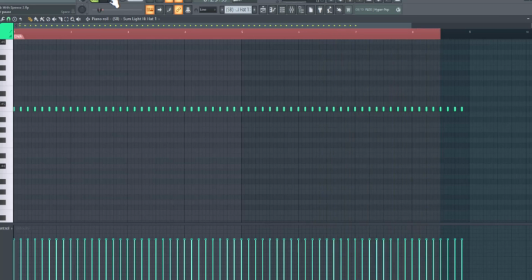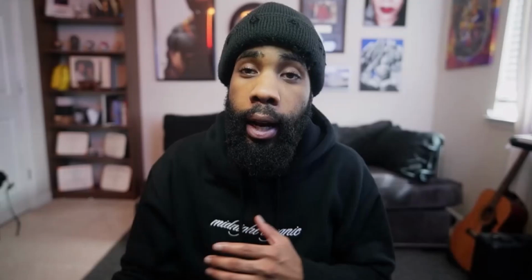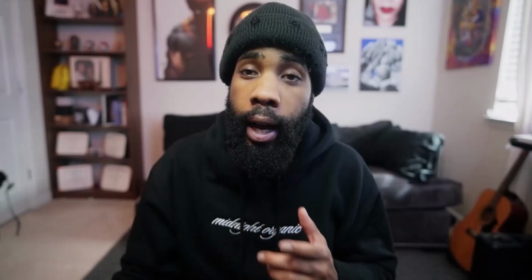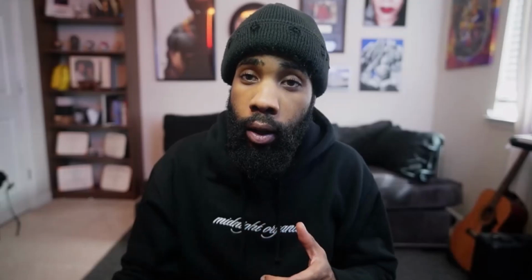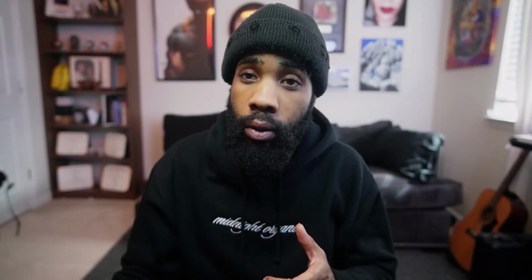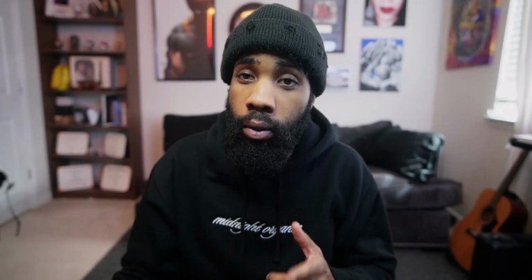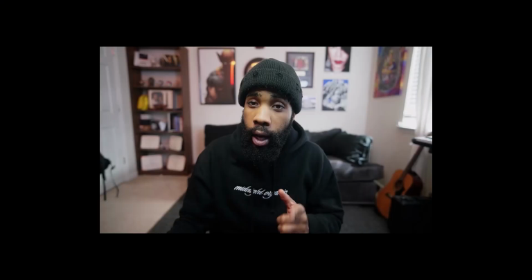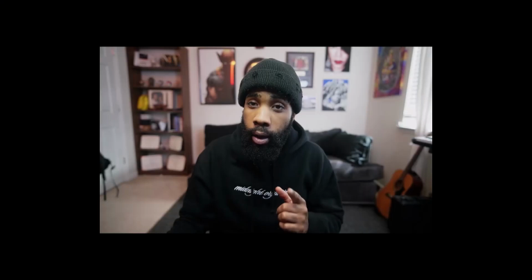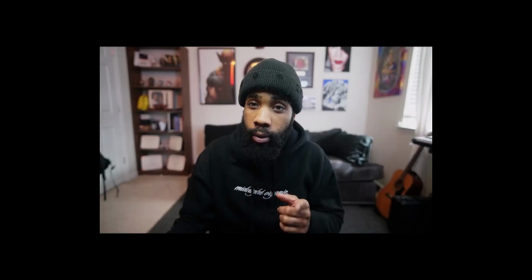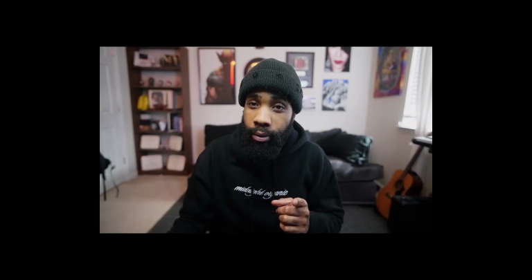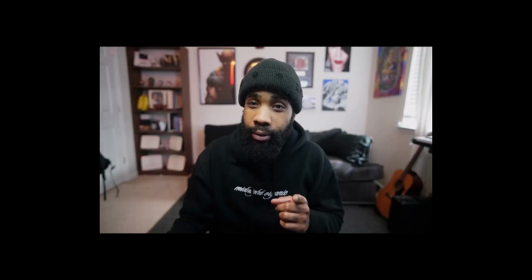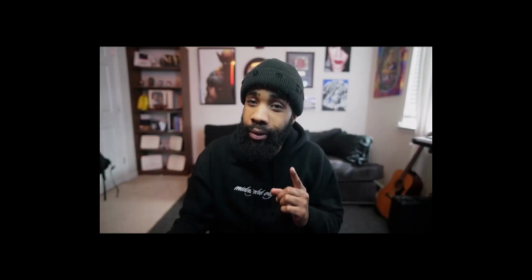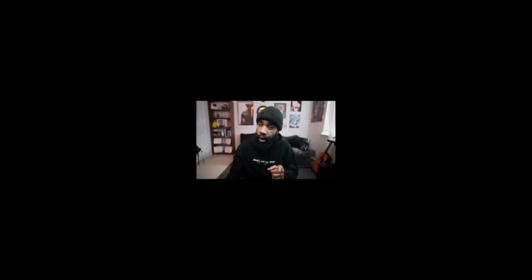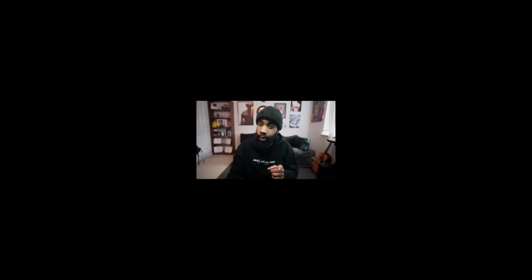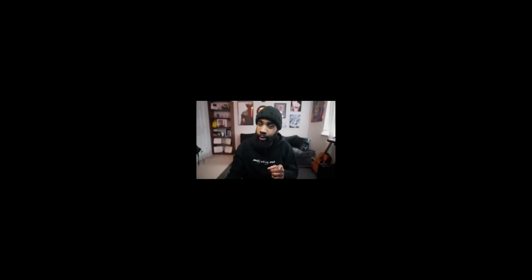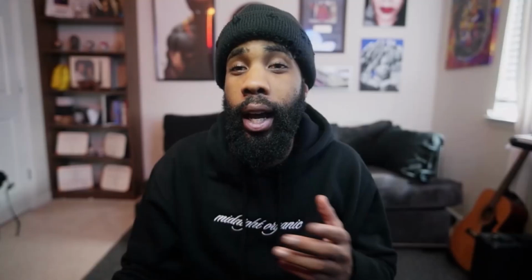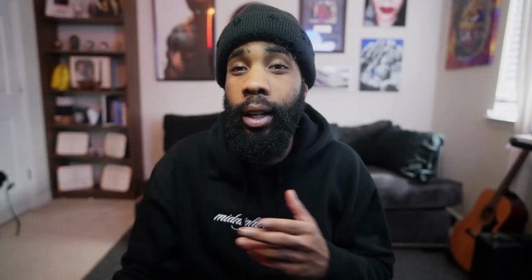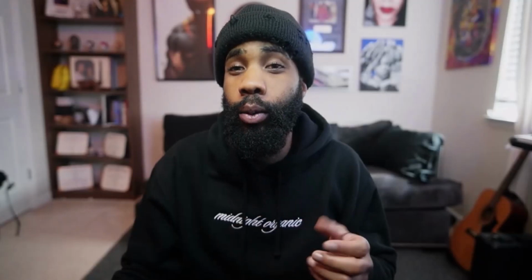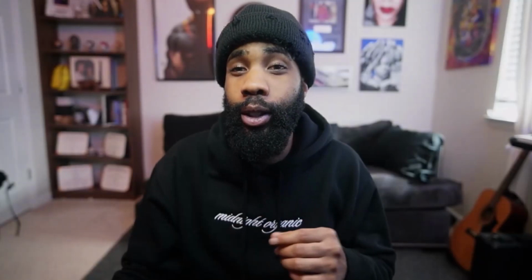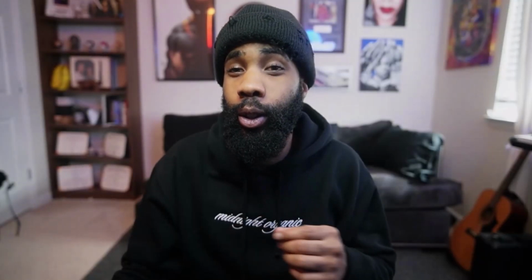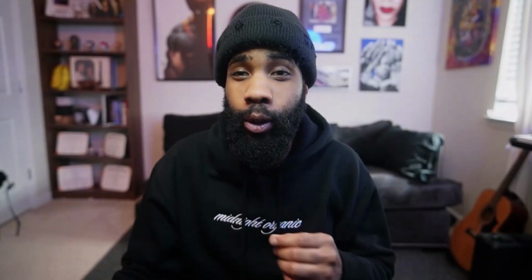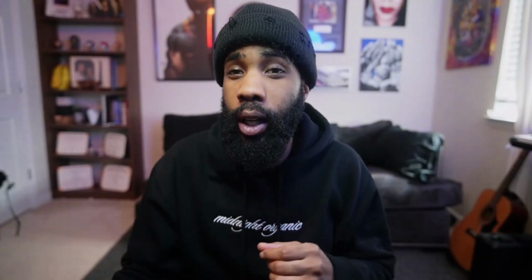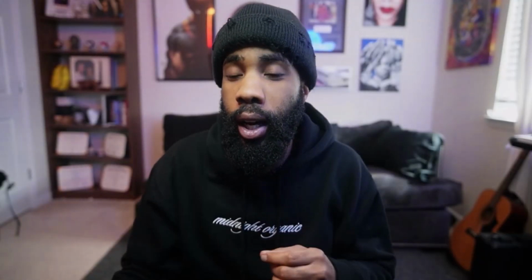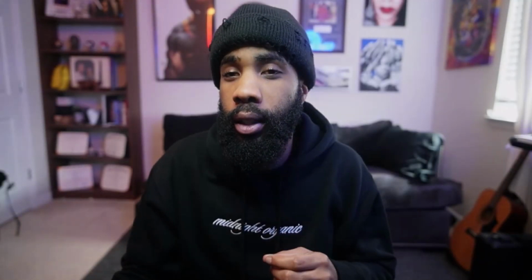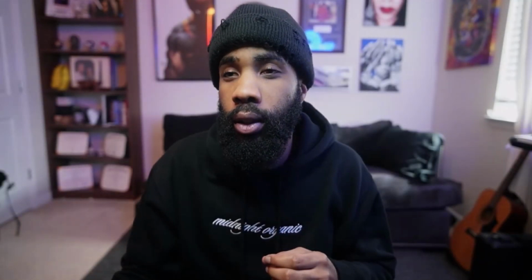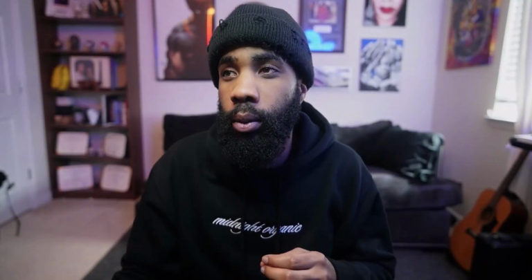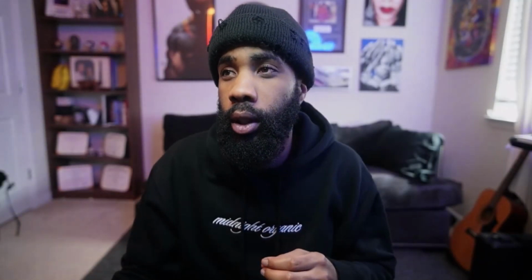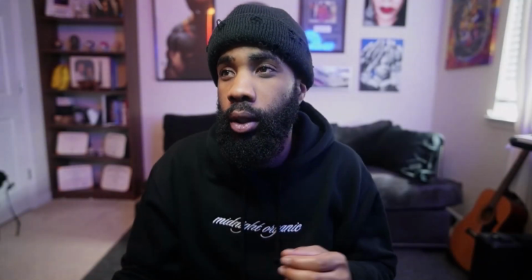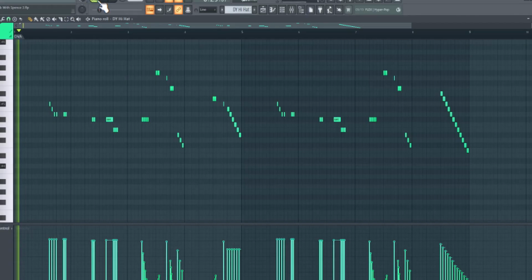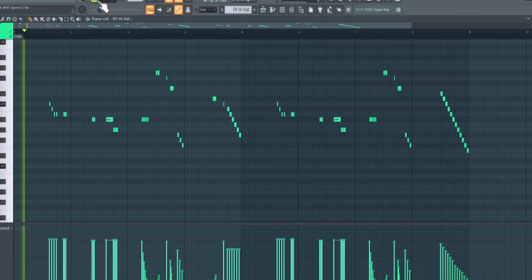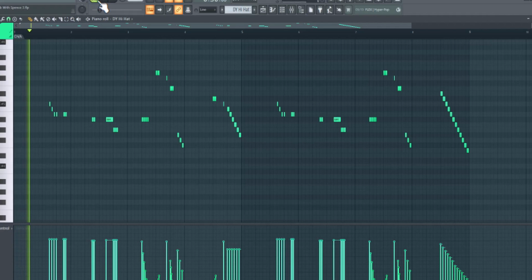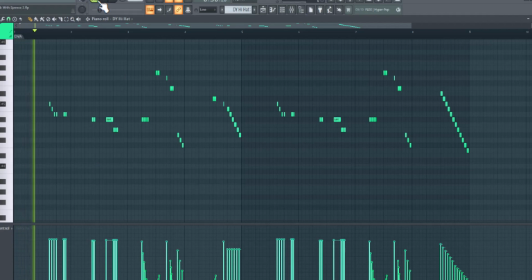And then you can add a little bit of sauce on the hi-hats, you dig what I'm saying?